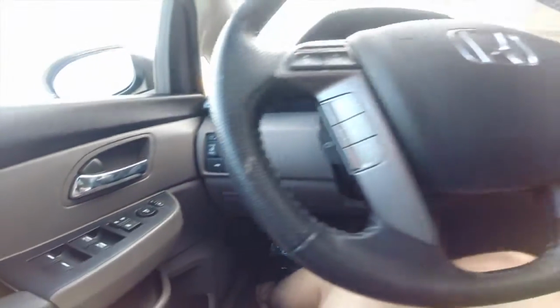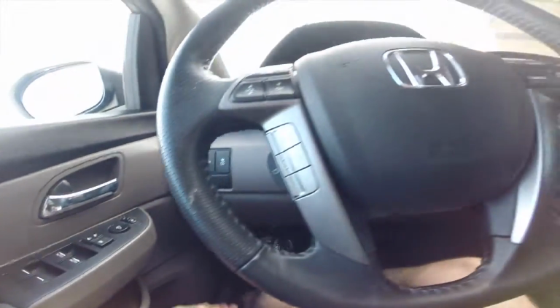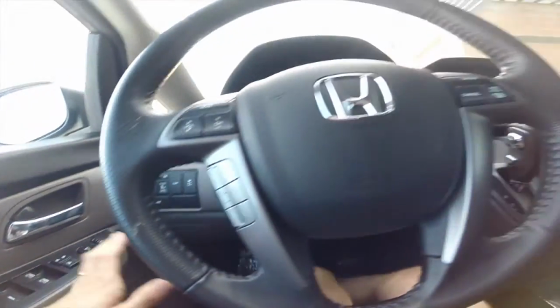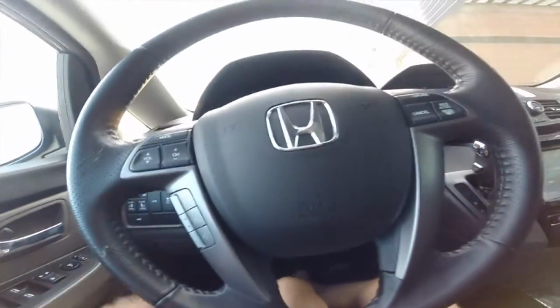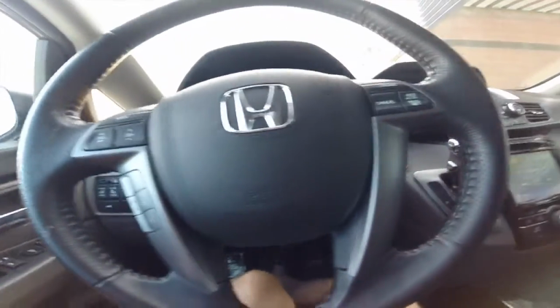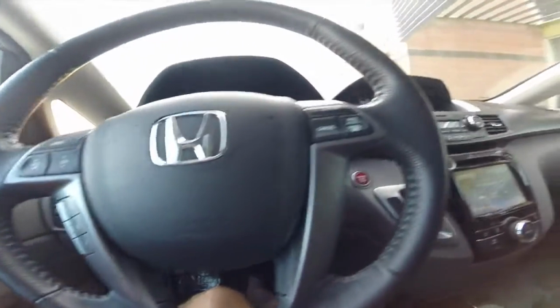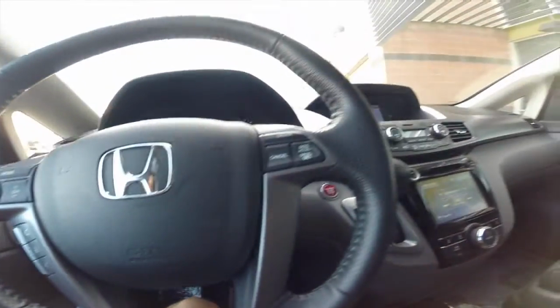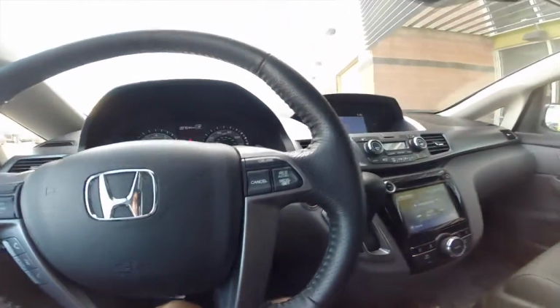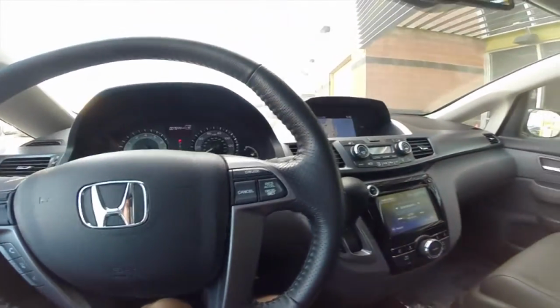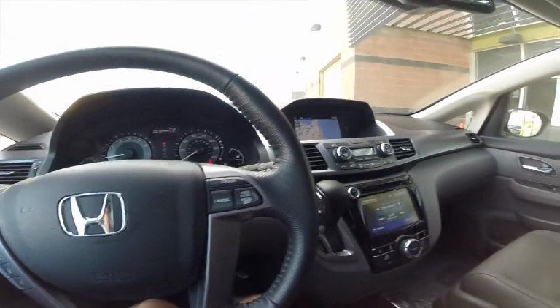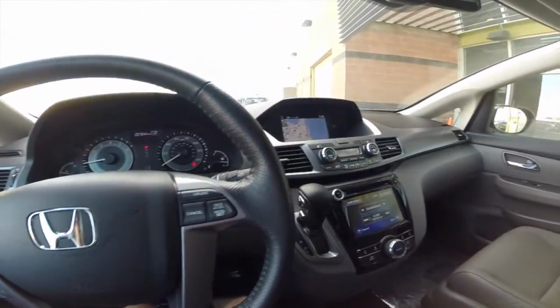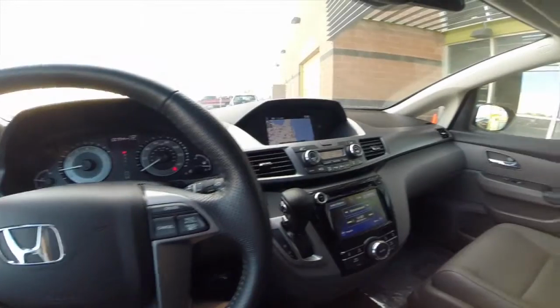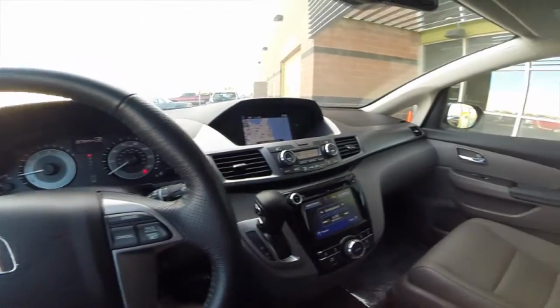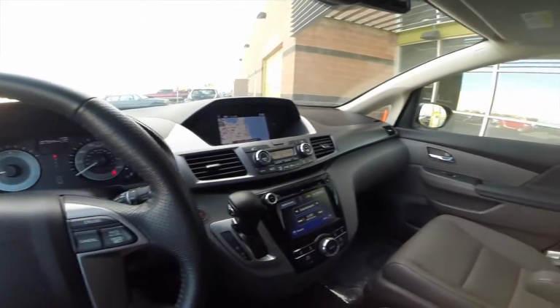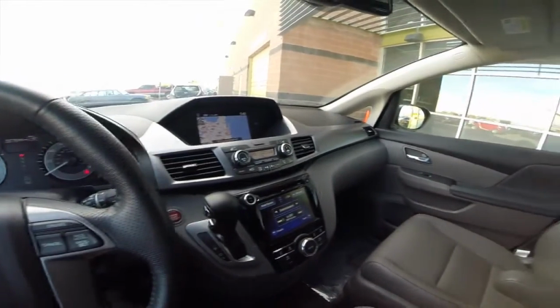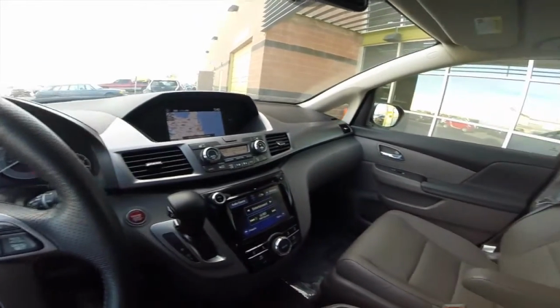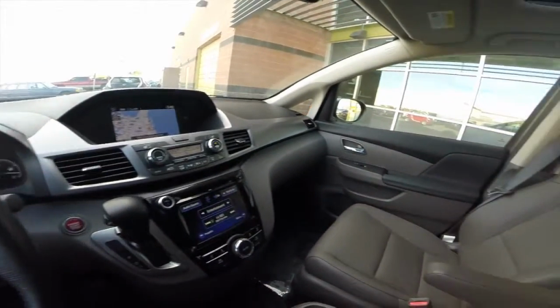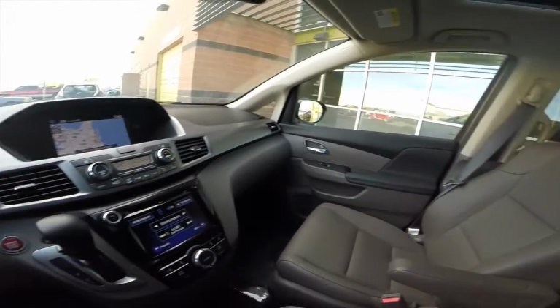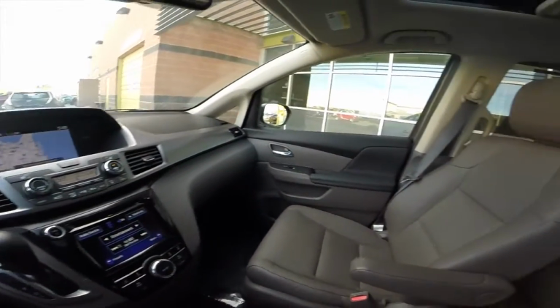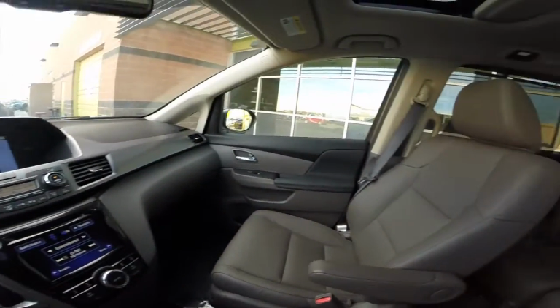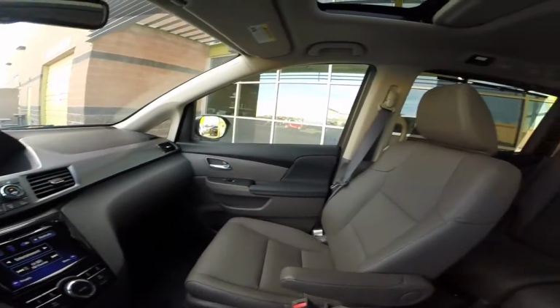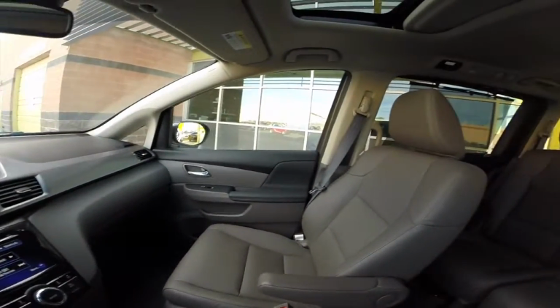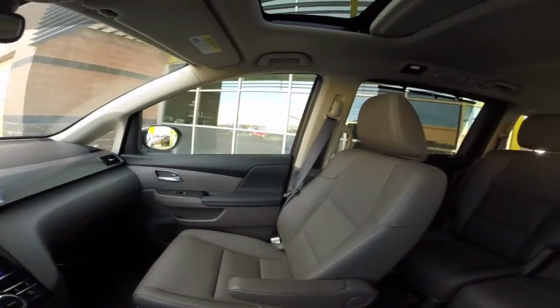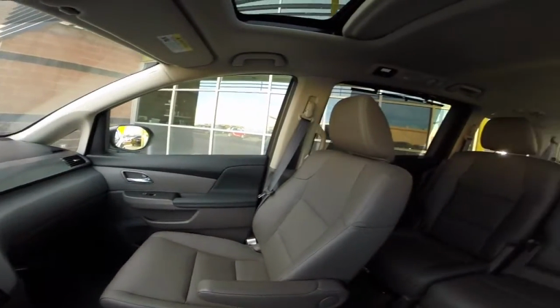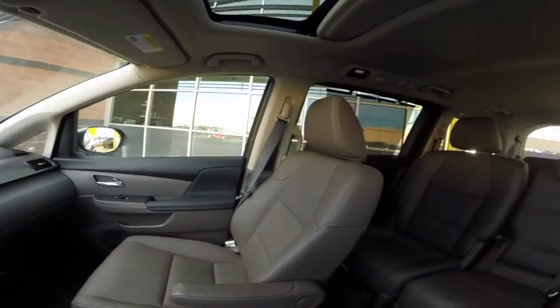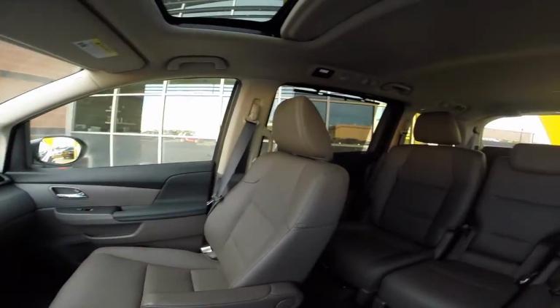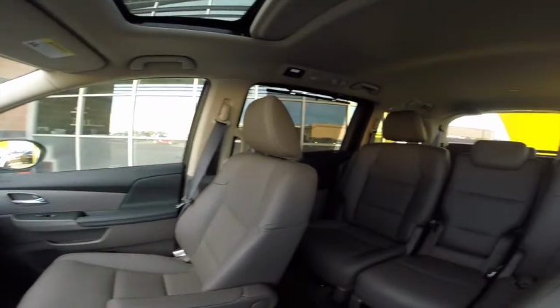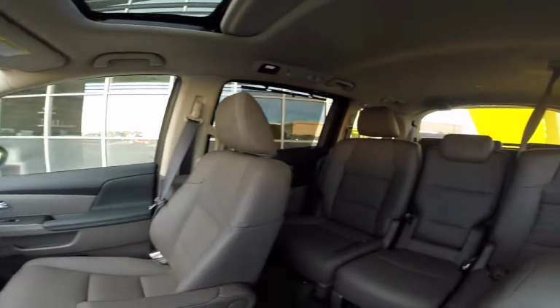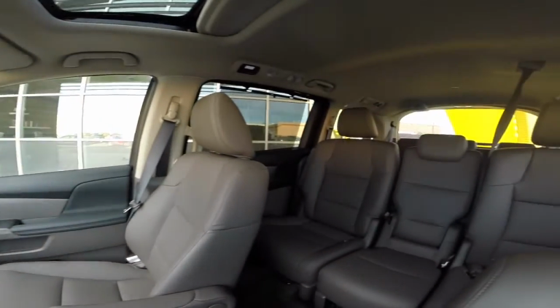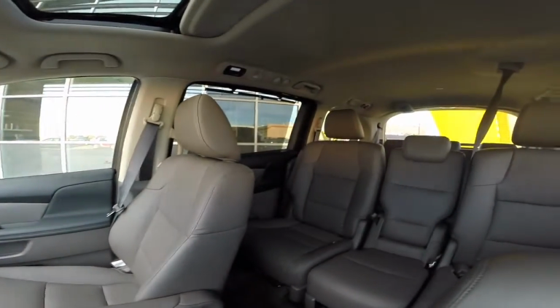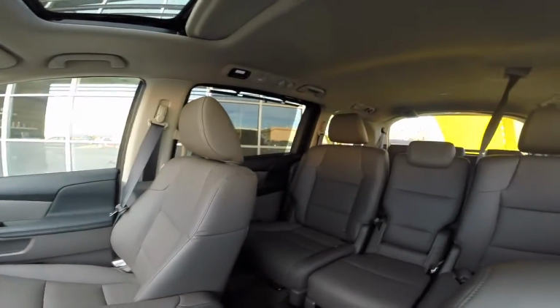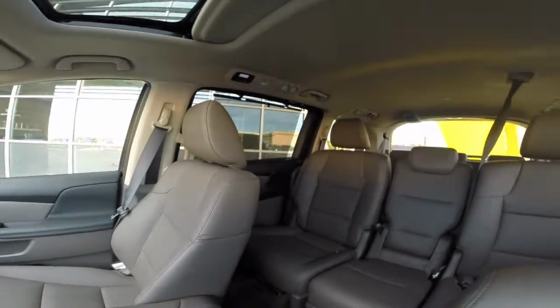This car is in great shape, so come take it in for a test drive. We're located about five minutes away from the Sky Harbor Airport in Tempe, and we have the city sales tax.